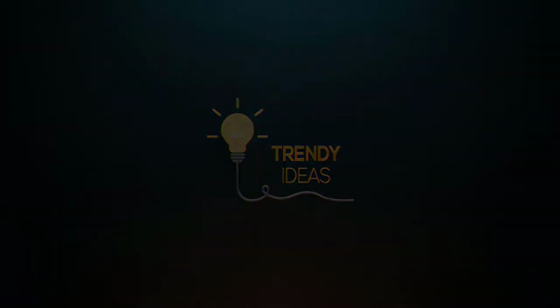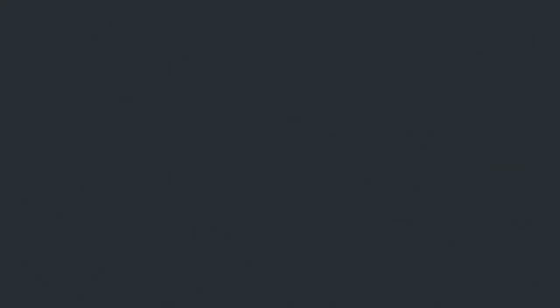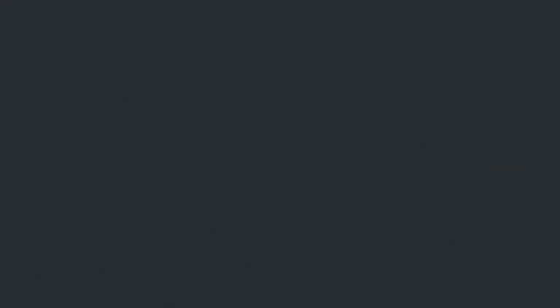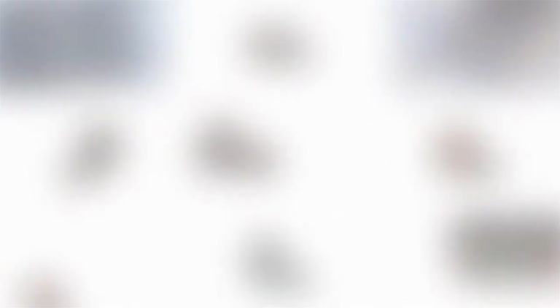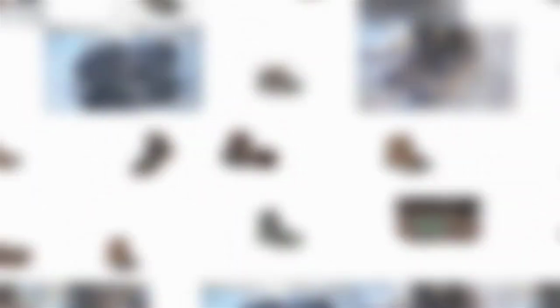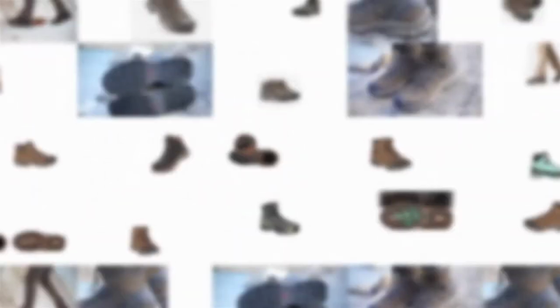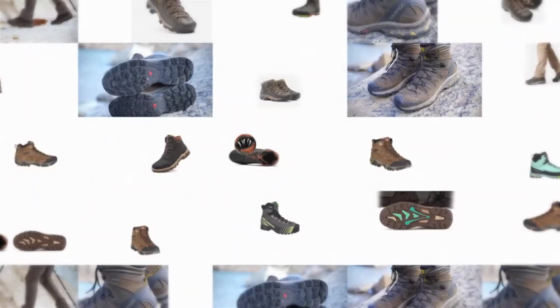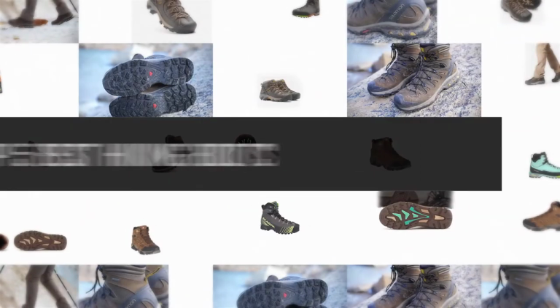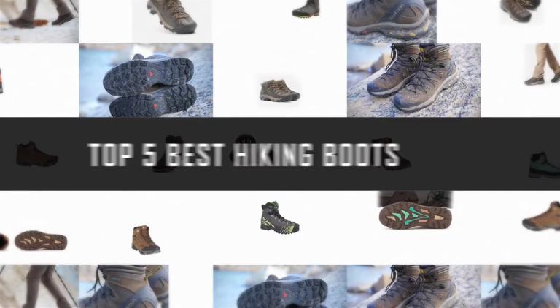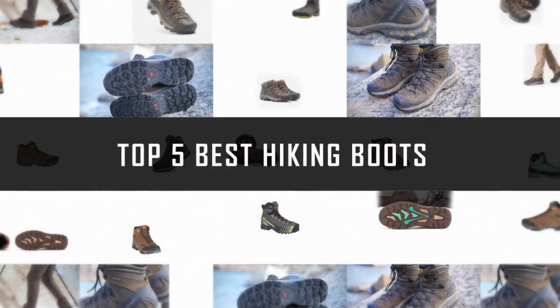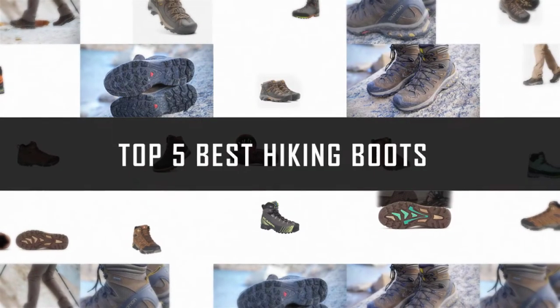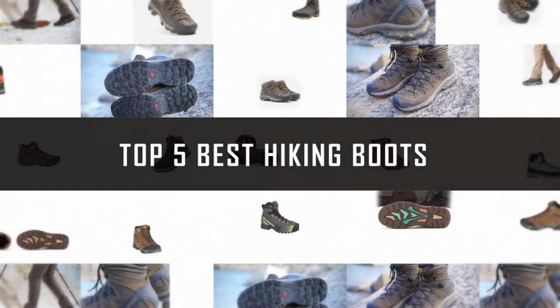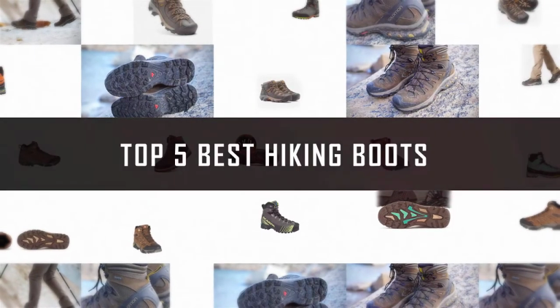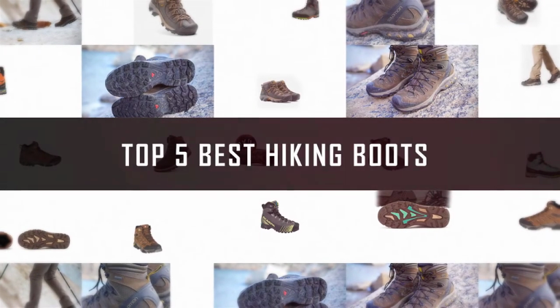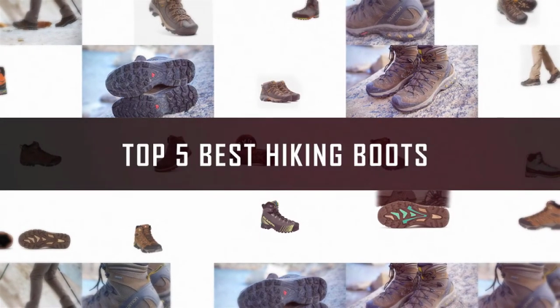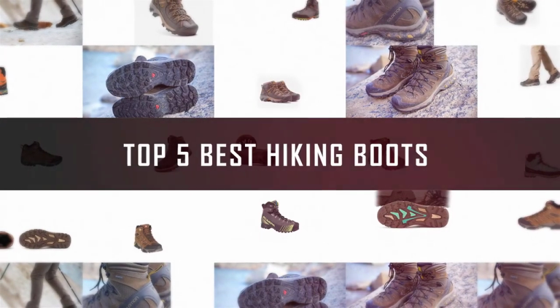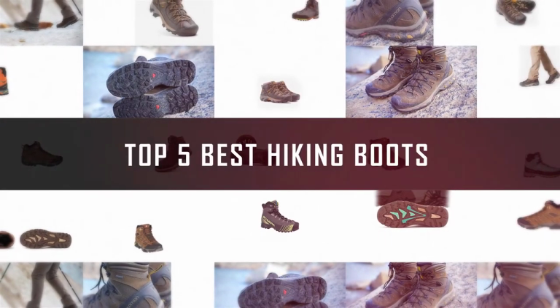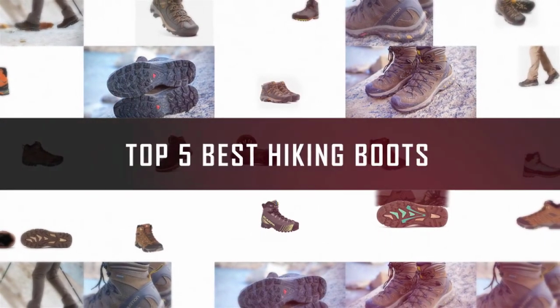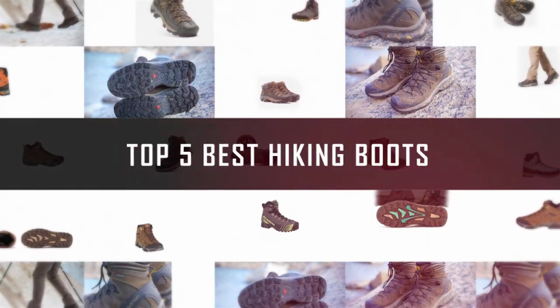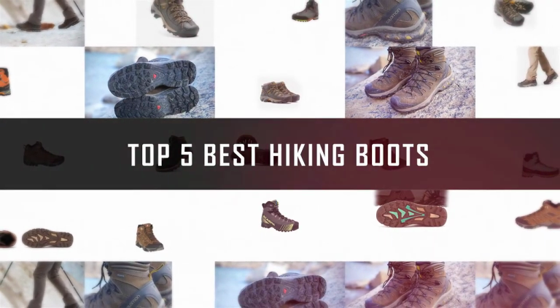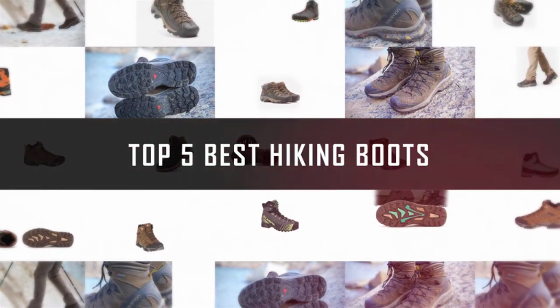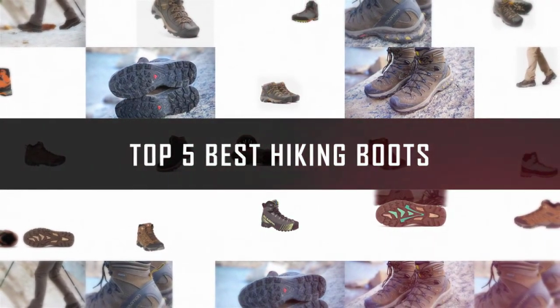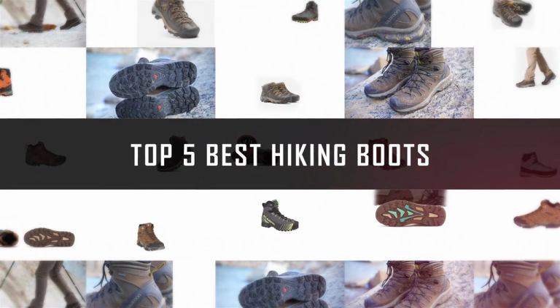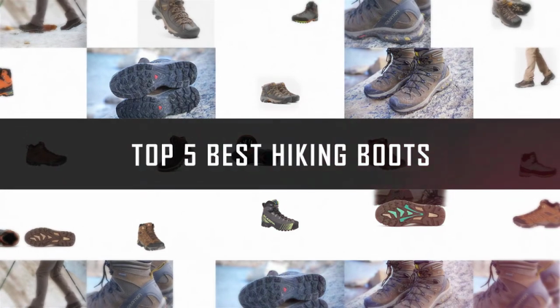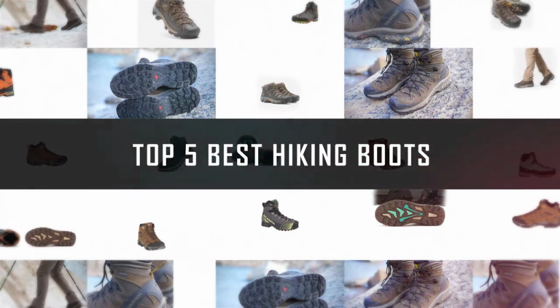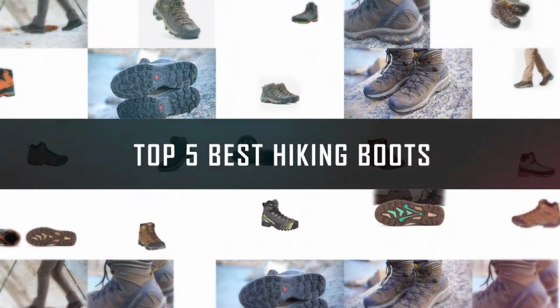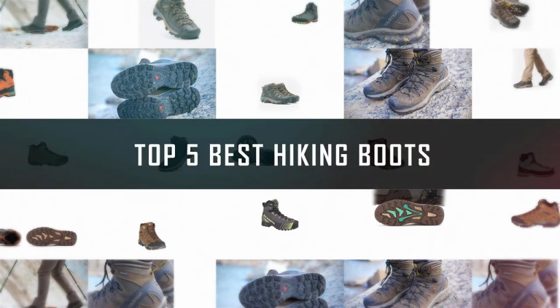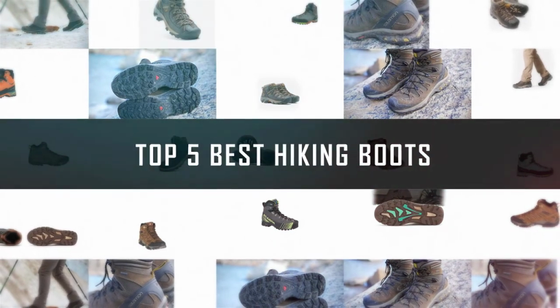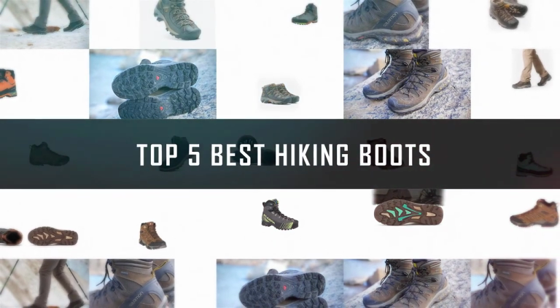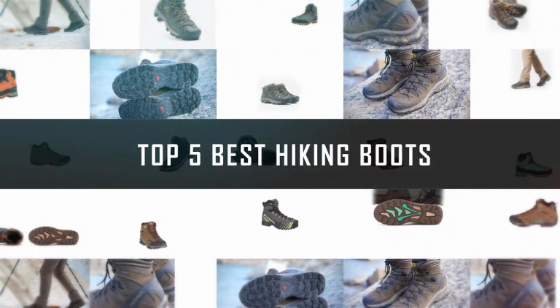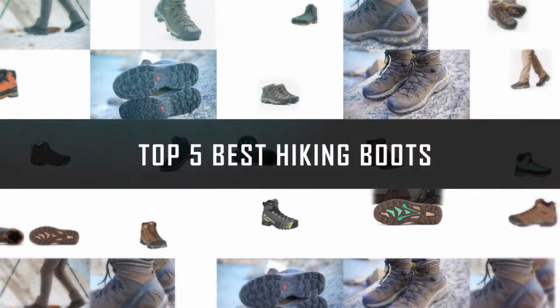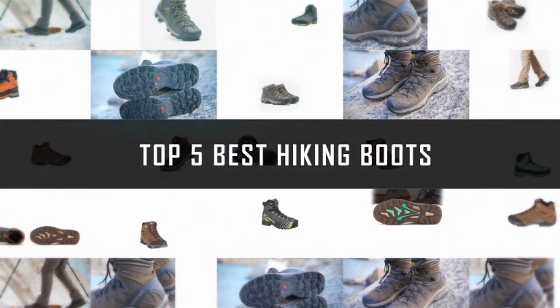If you are looking for the best hiking boots, here is a collection you have got to see. Let's get started.